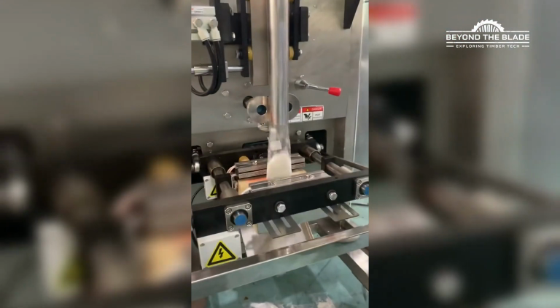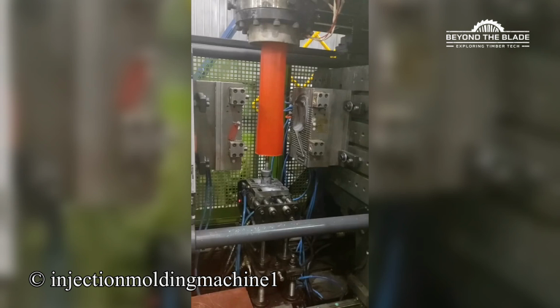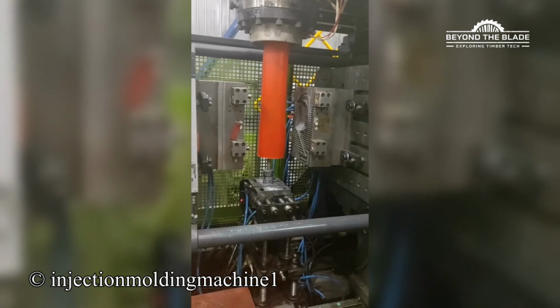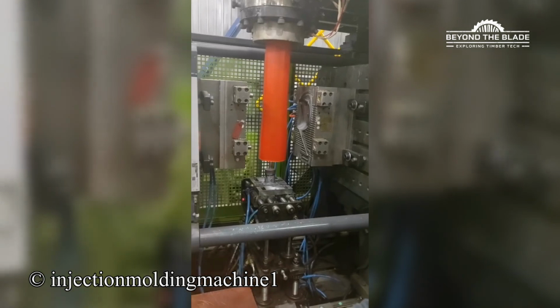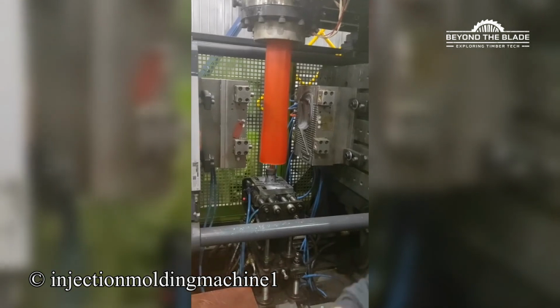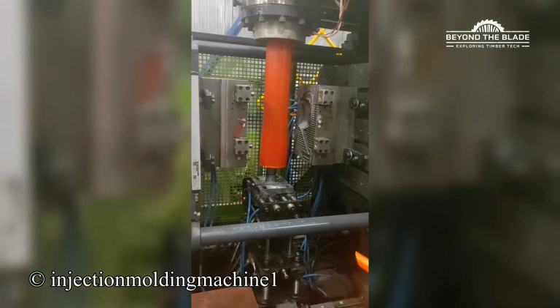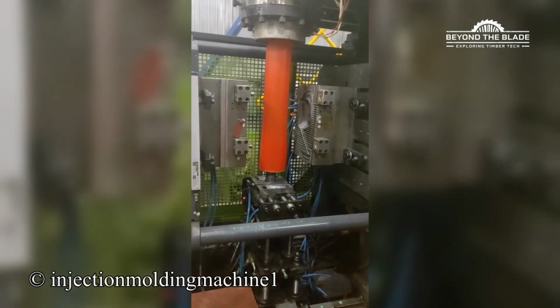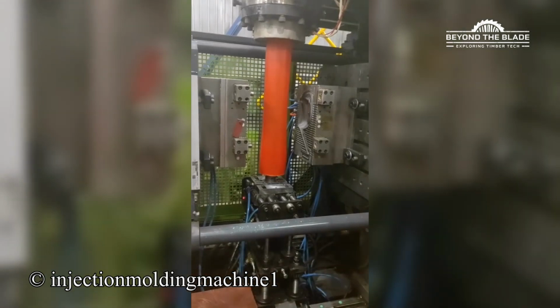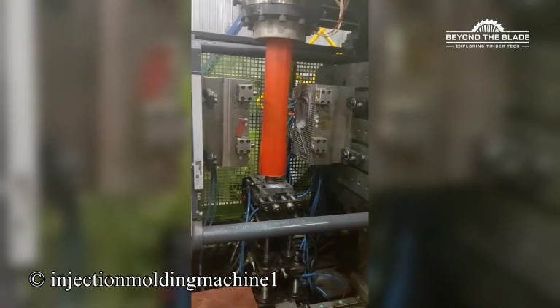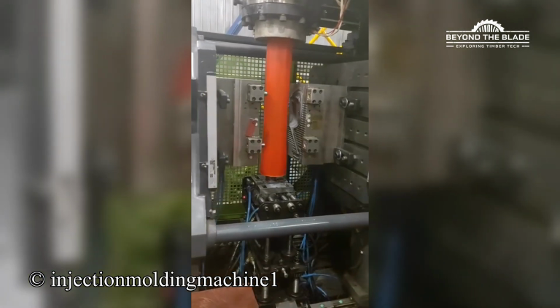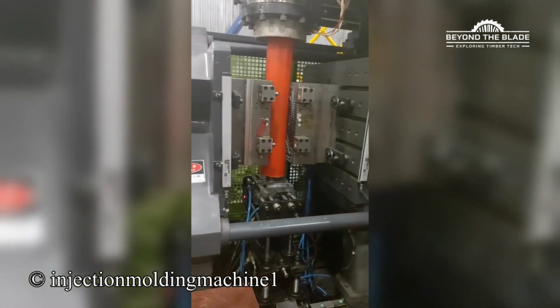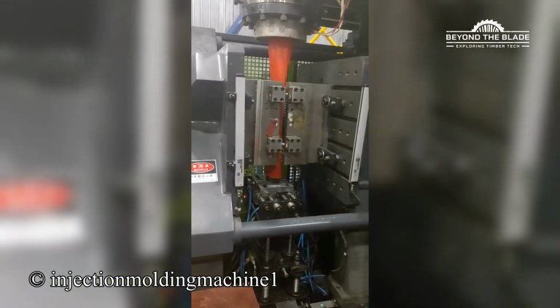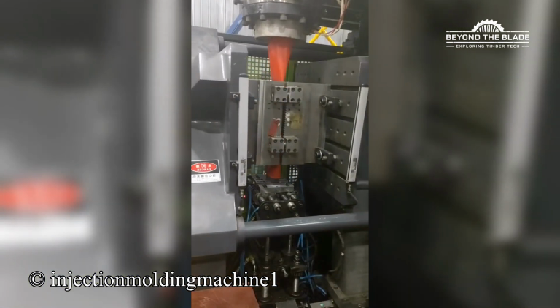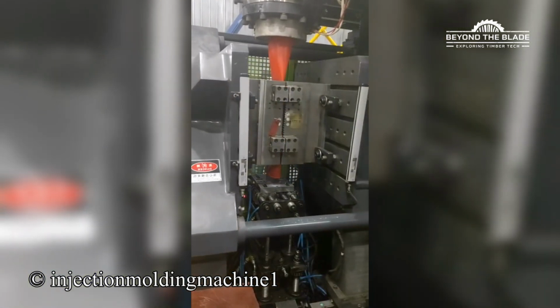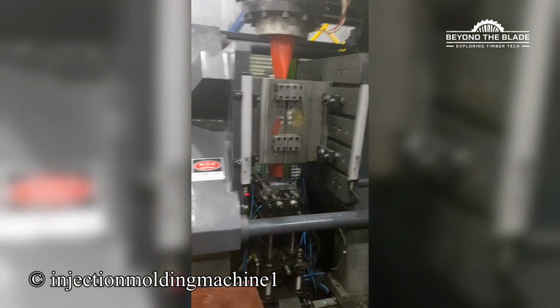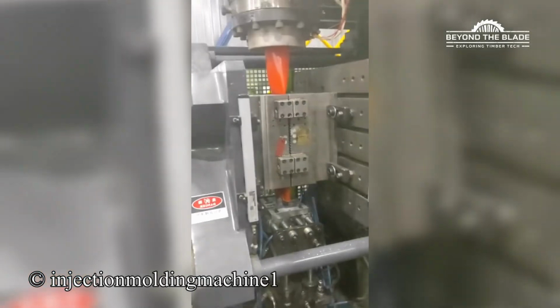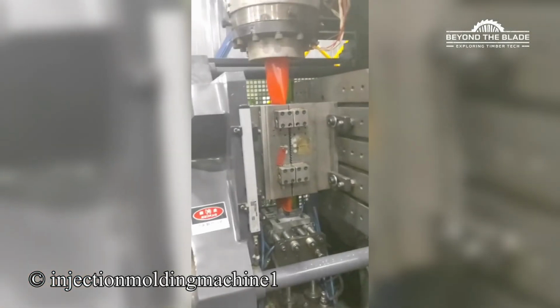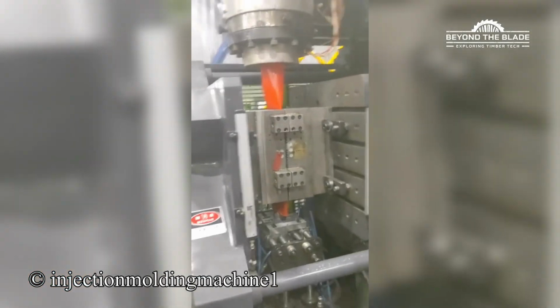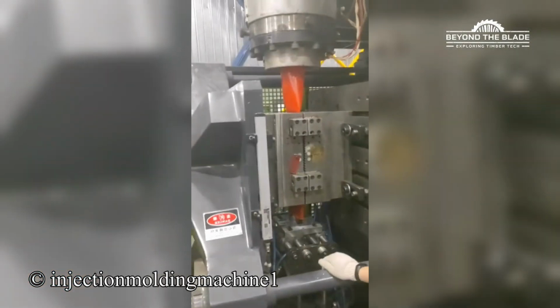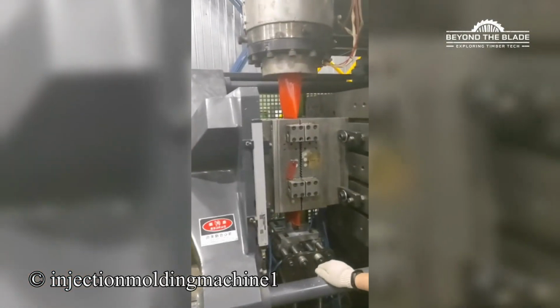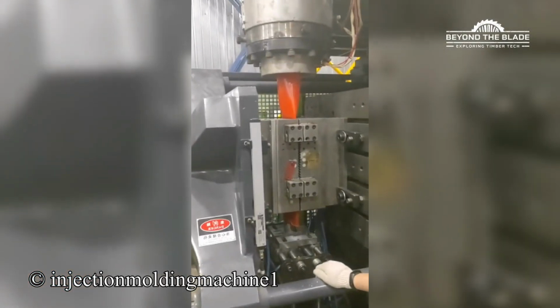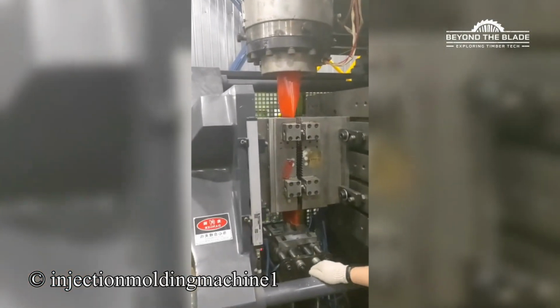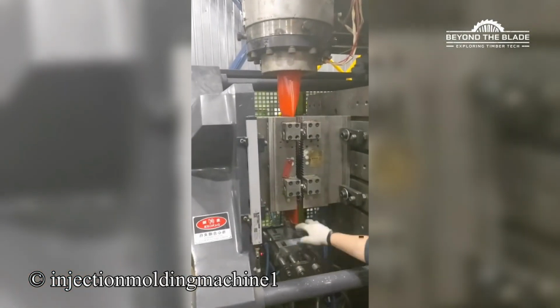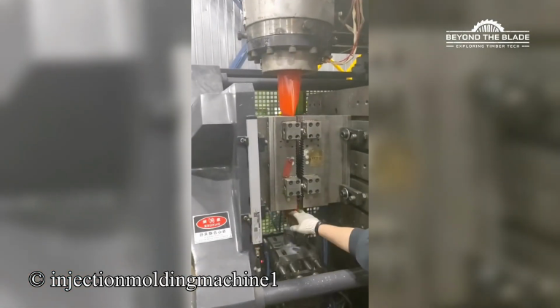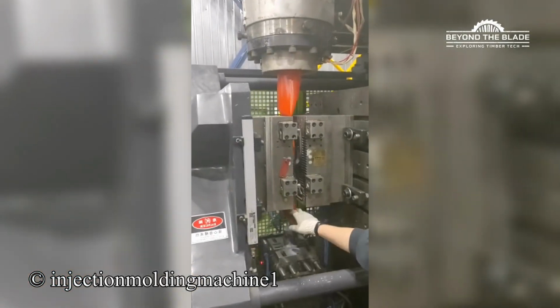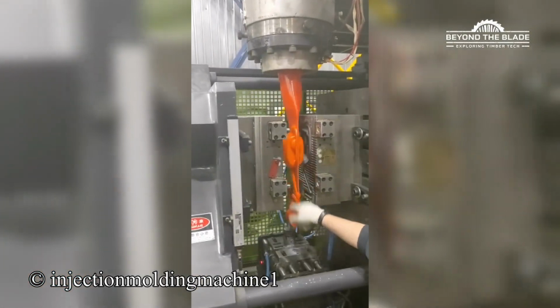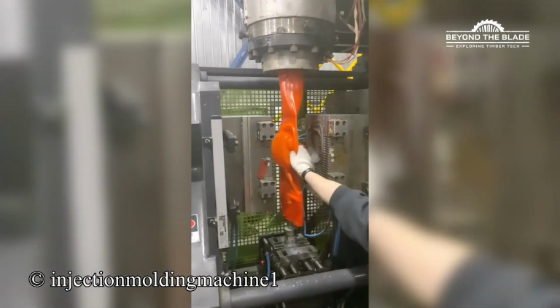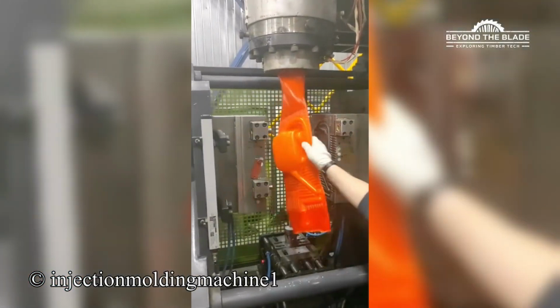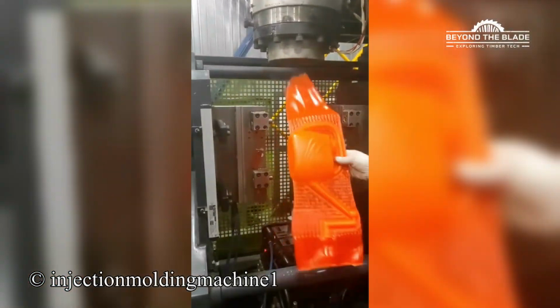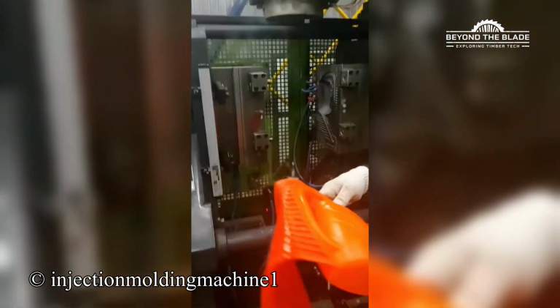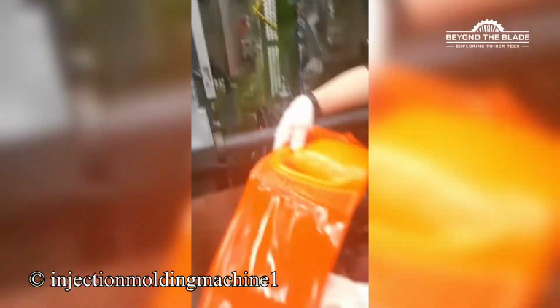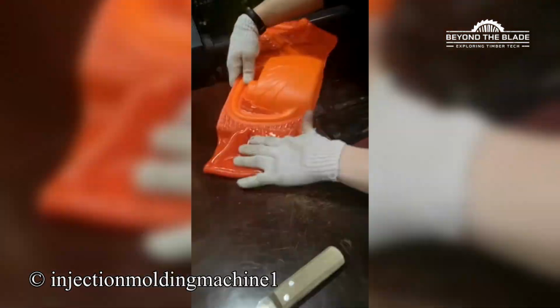That was five seconds of pure magic, and watch this guy carve out the excess plastic like a pro.